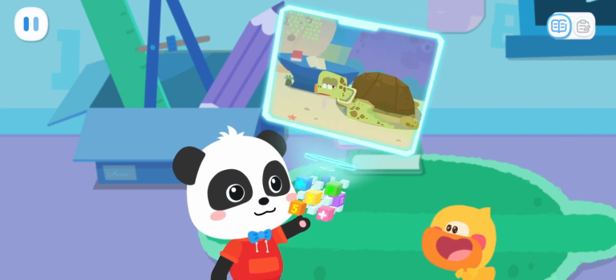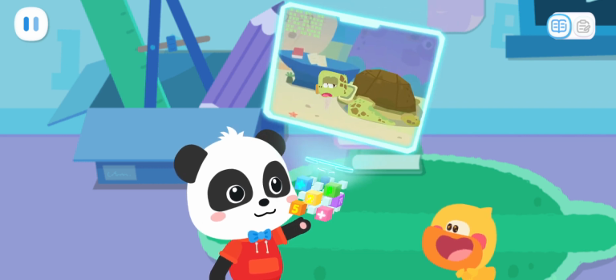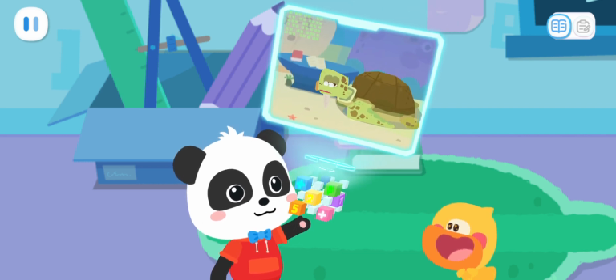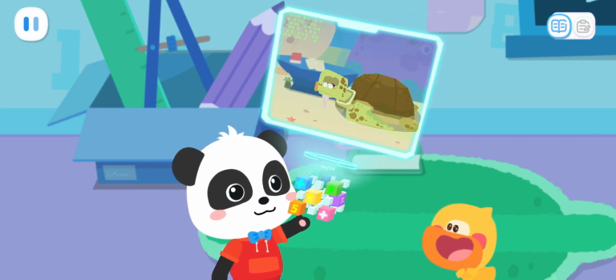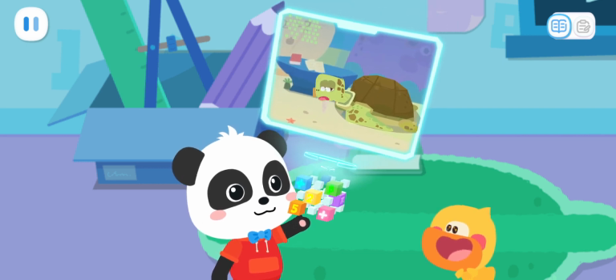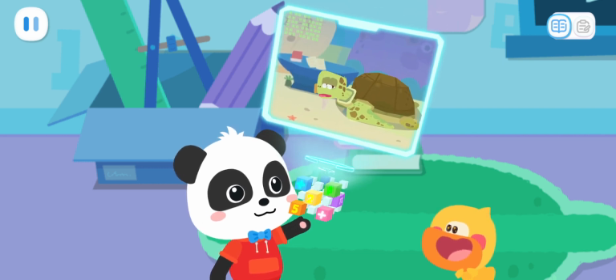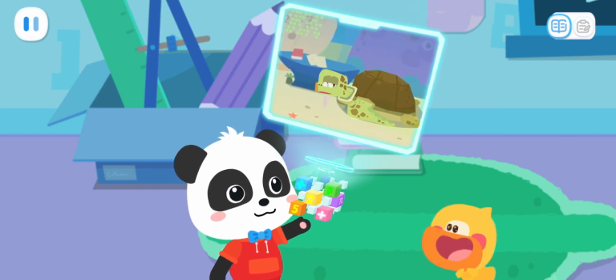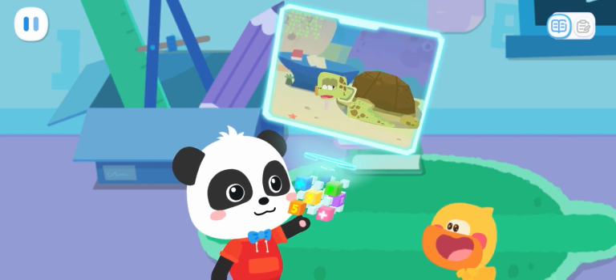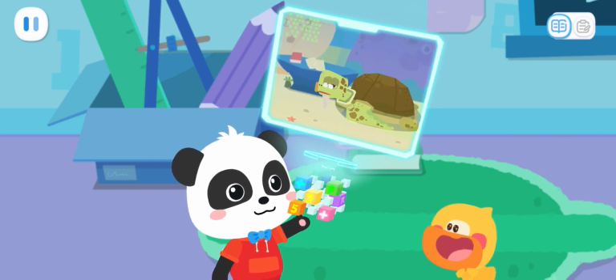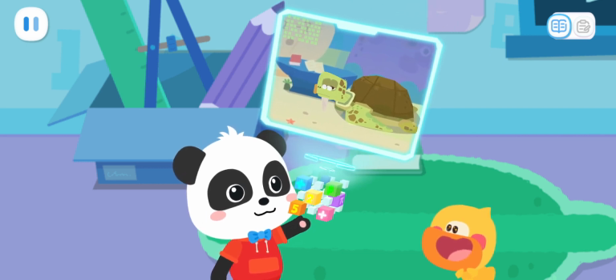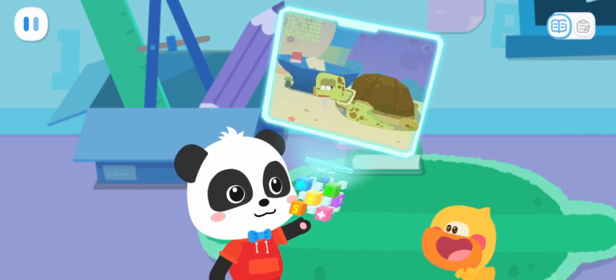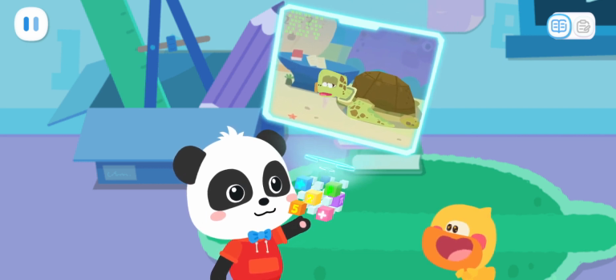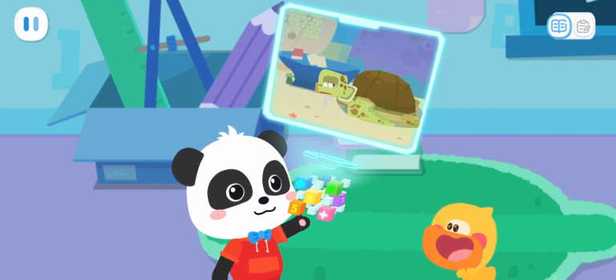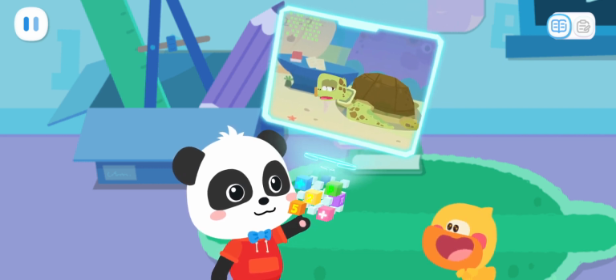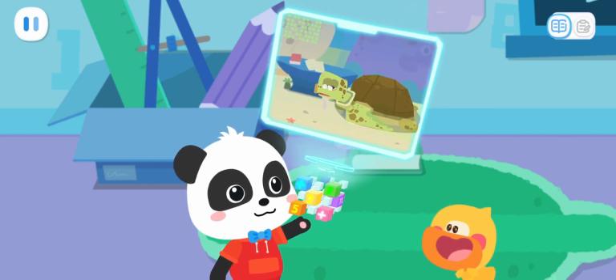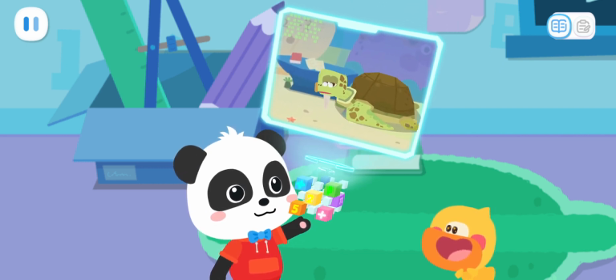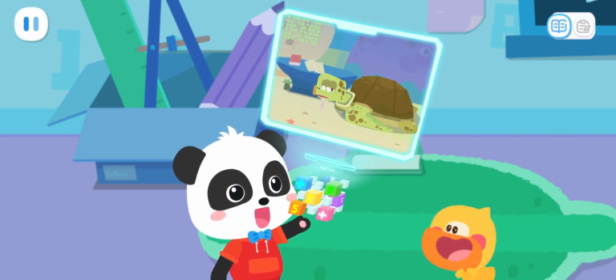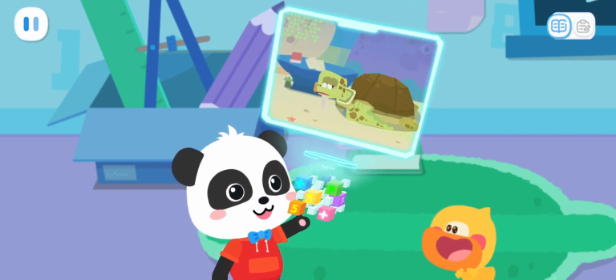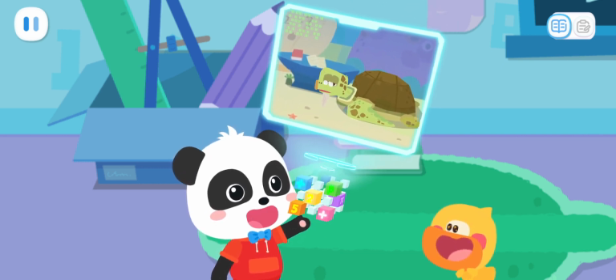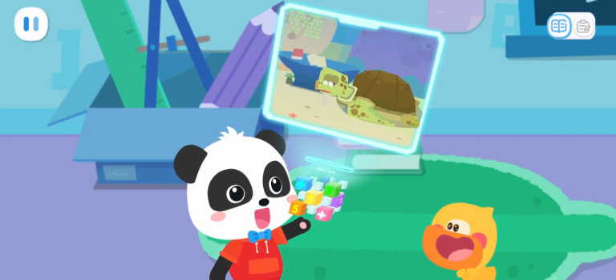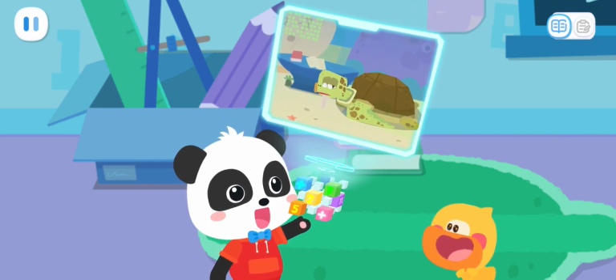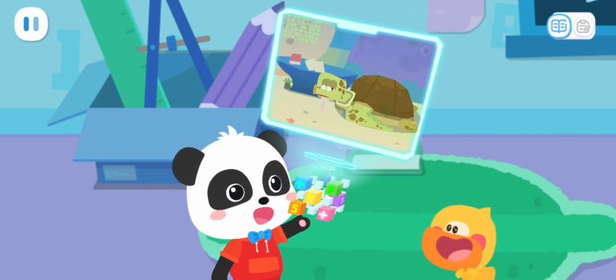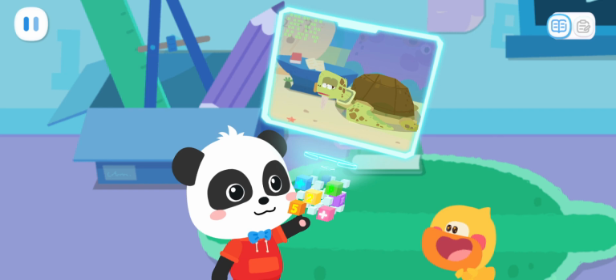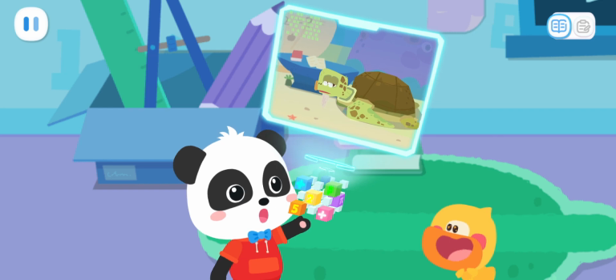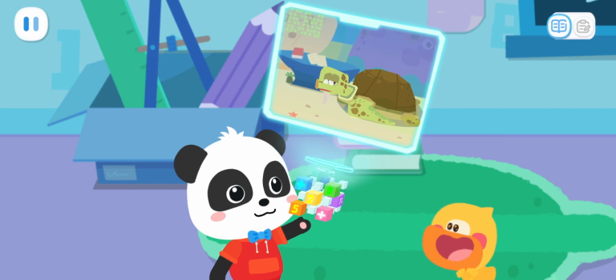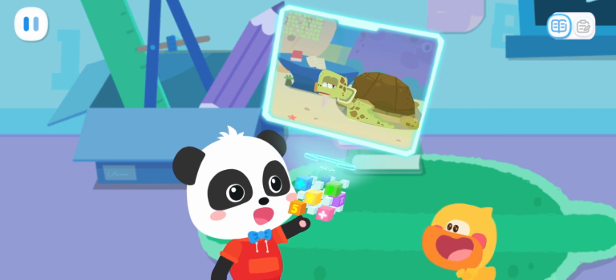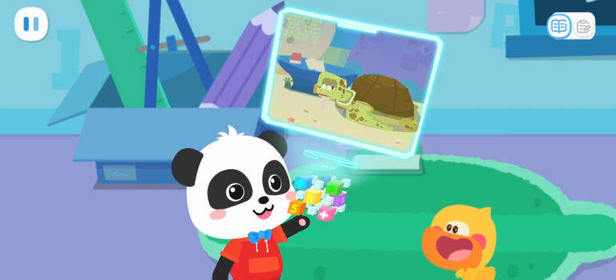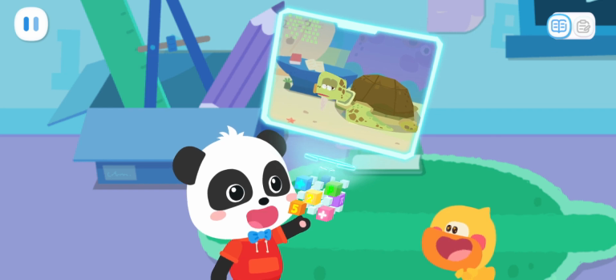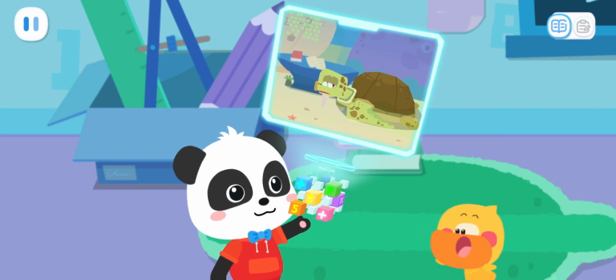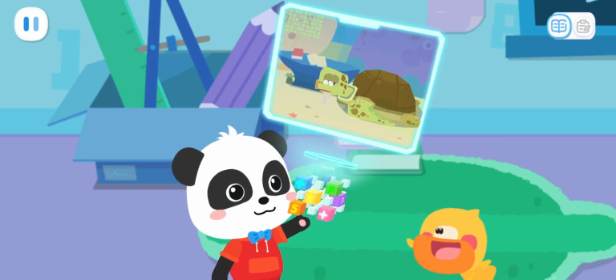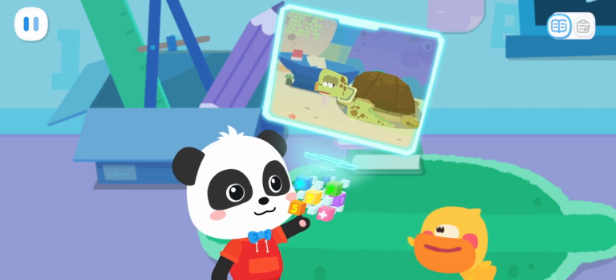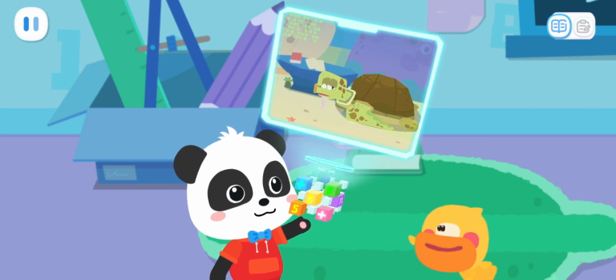I've got a problem. Can you help me? Quacky, let's go and help Grandpa Turtle. Go!